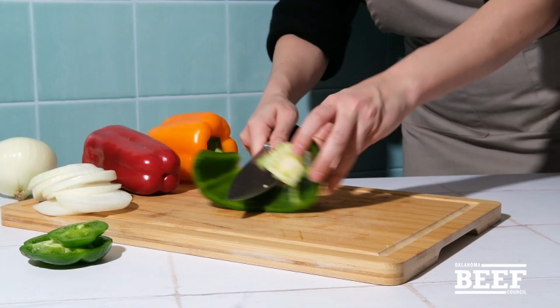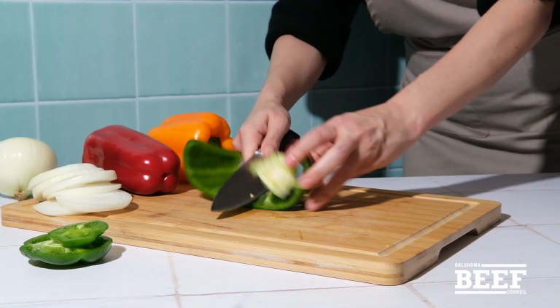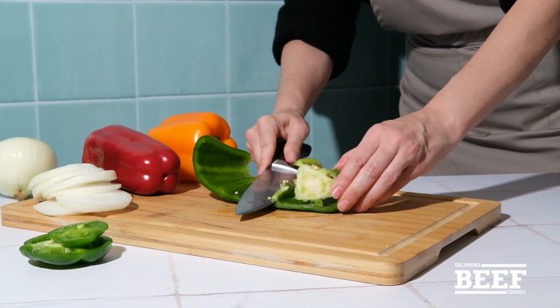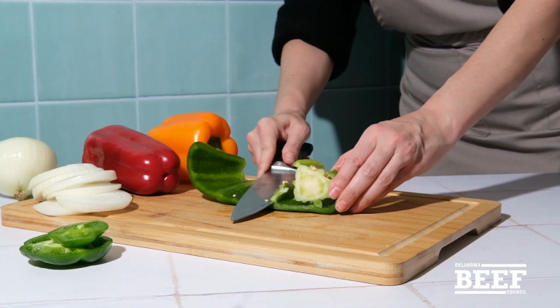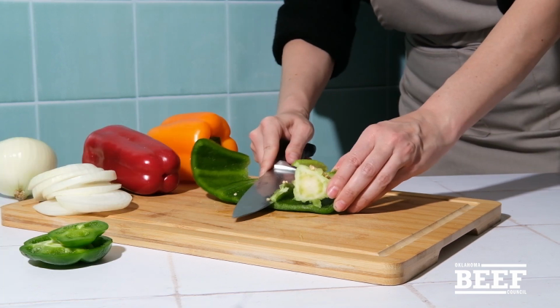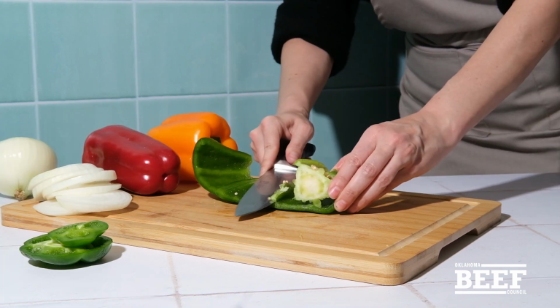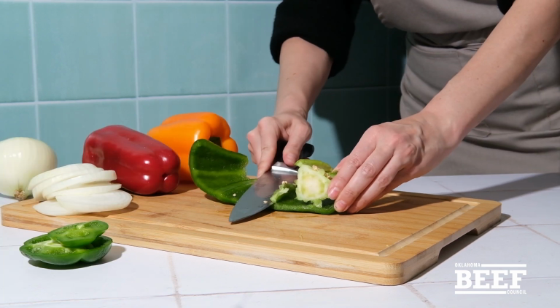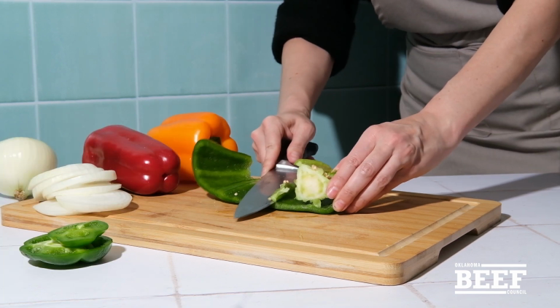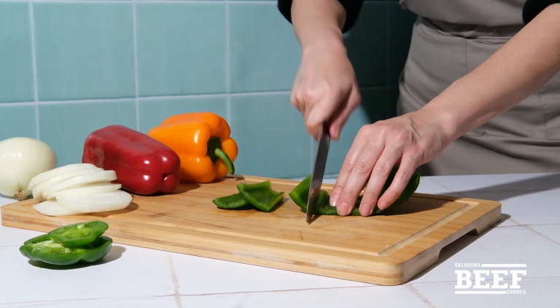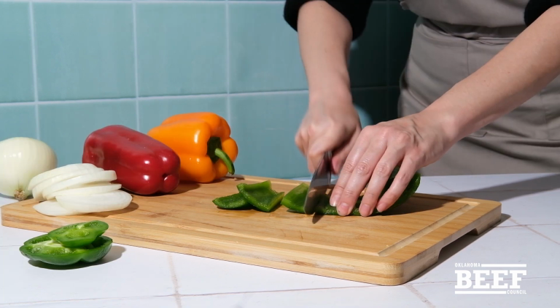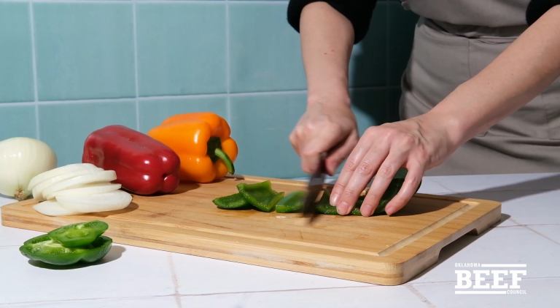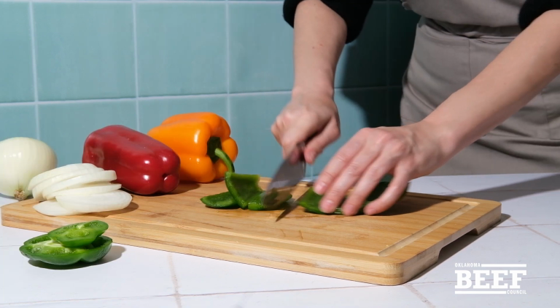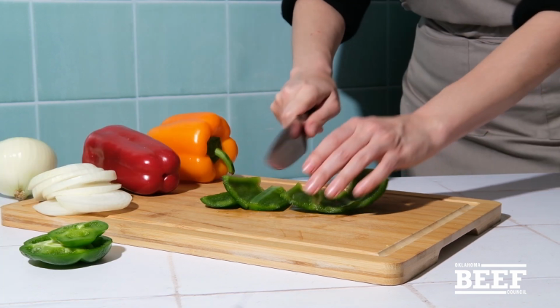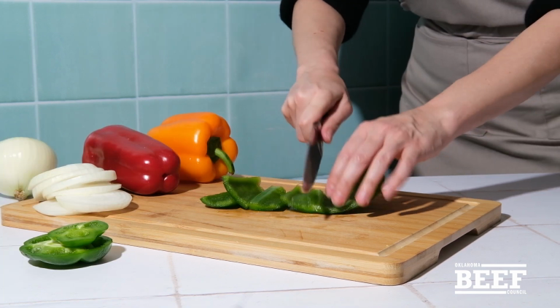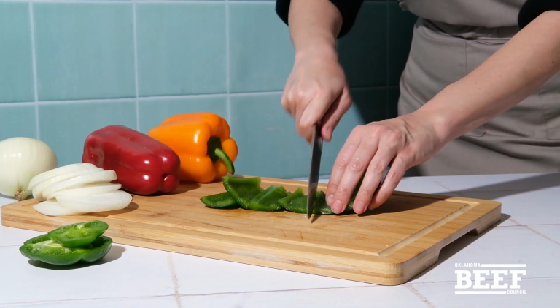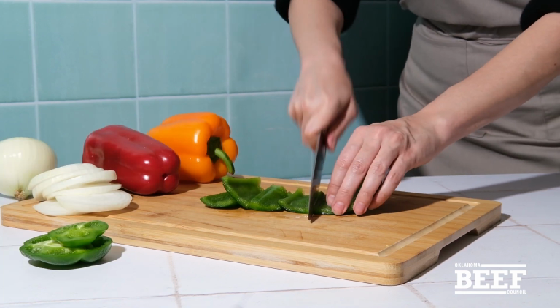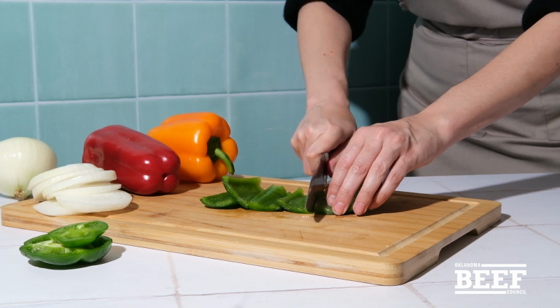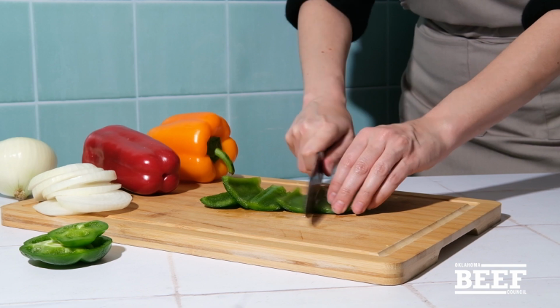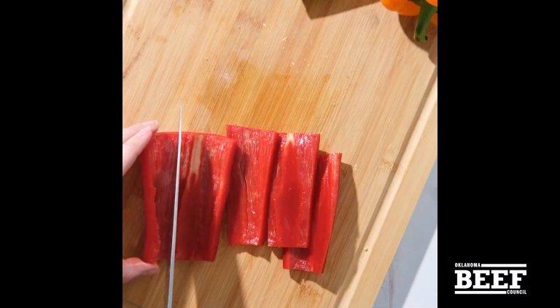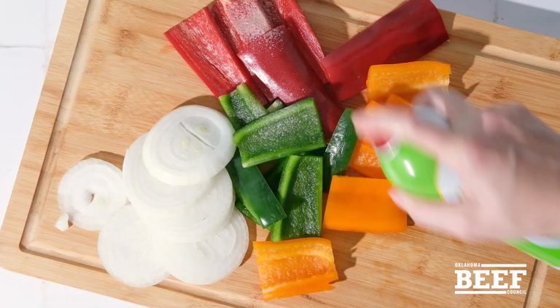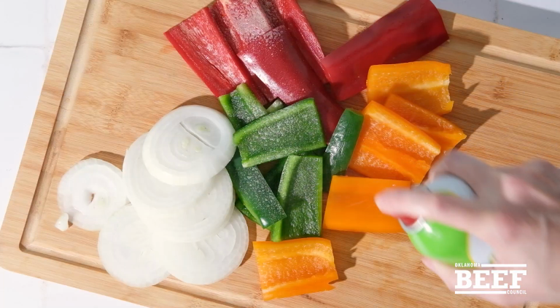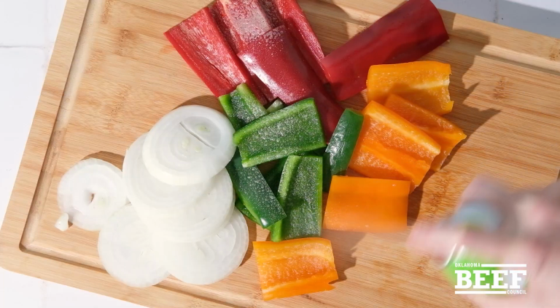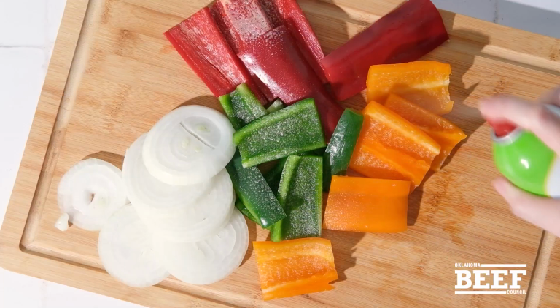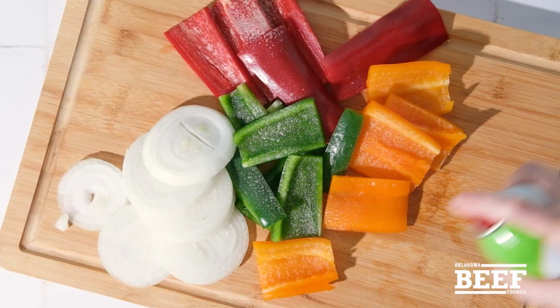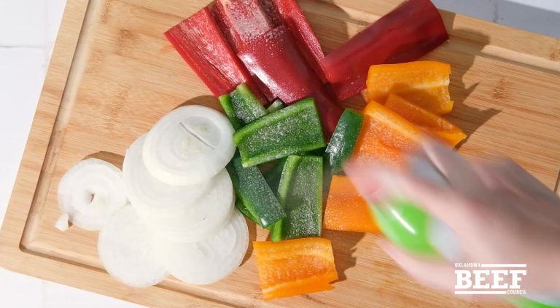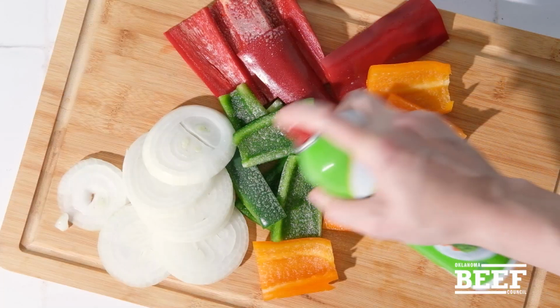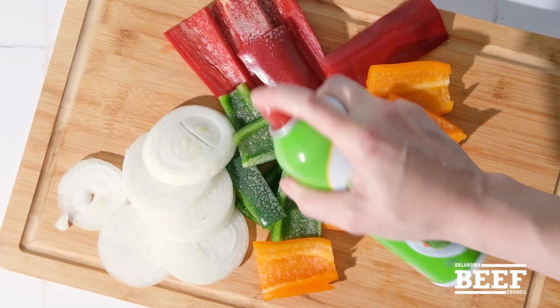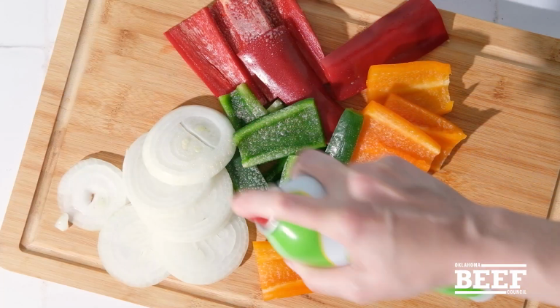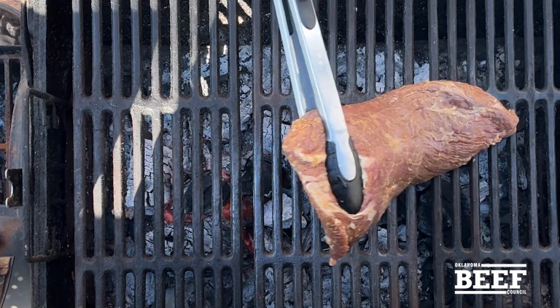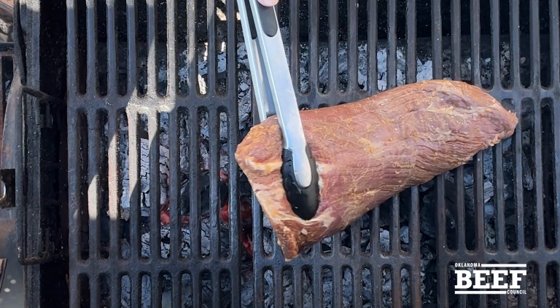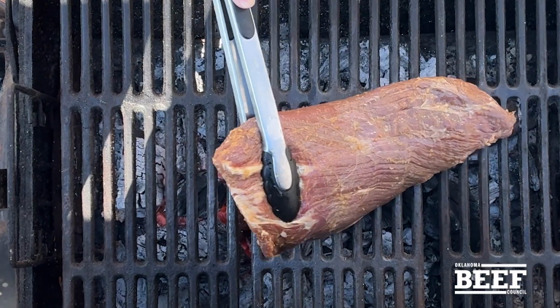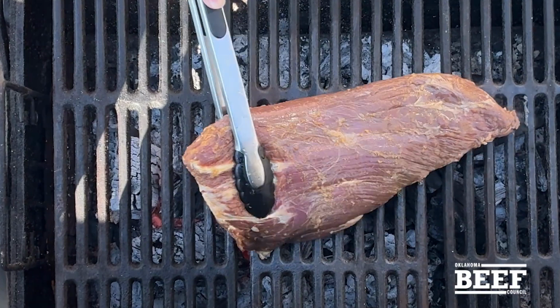To balance the dish, we'll slice onions and seed and quarter a few colorful bell peppers to cook alongside the steak.